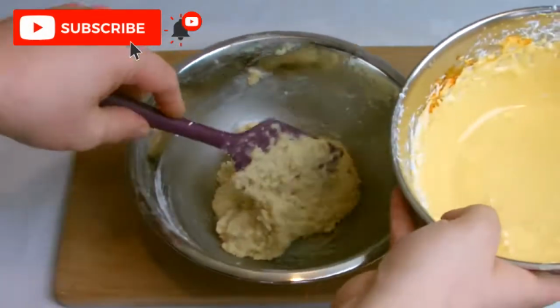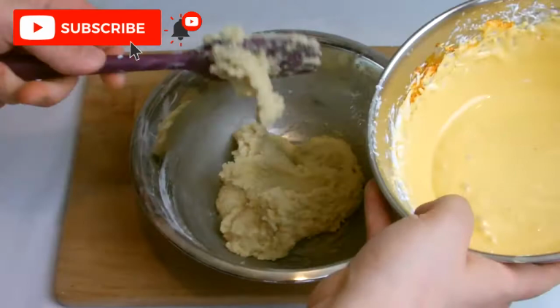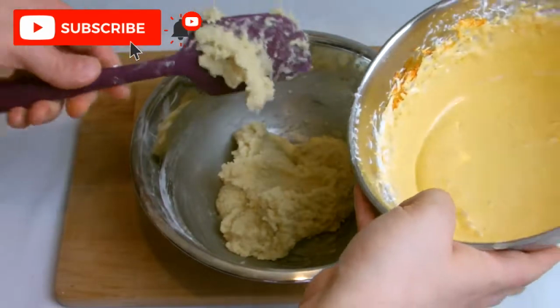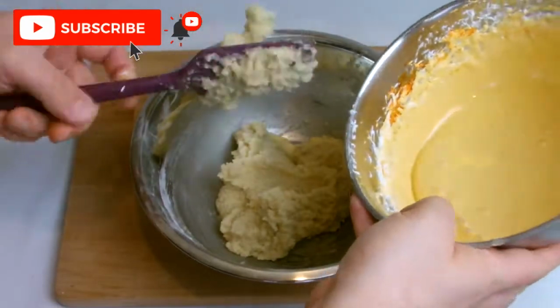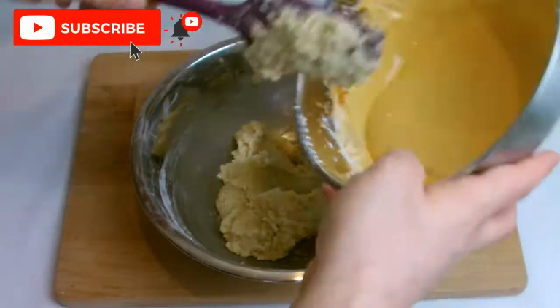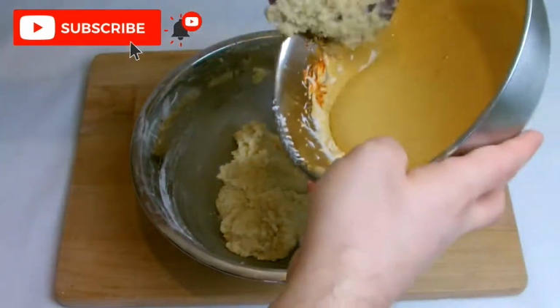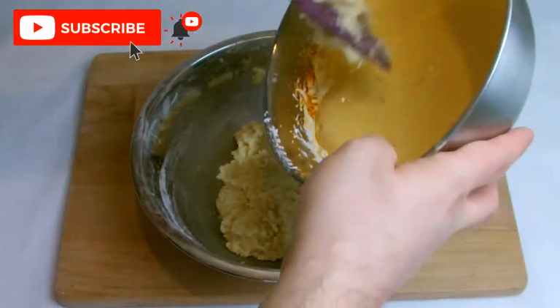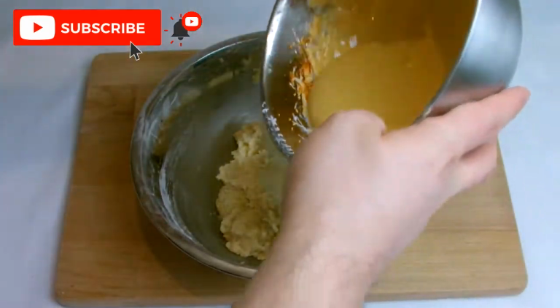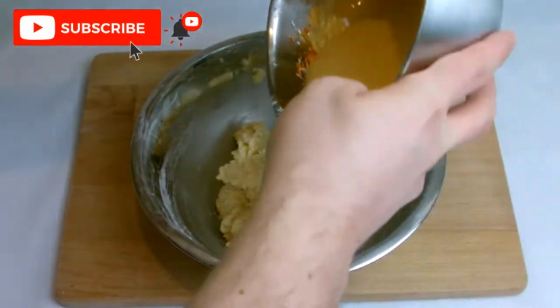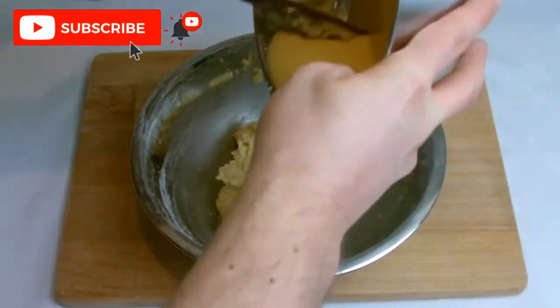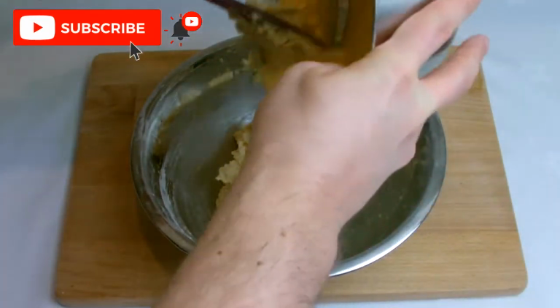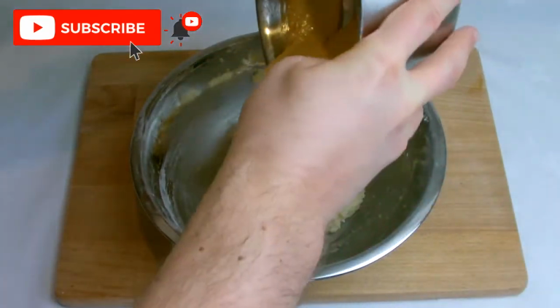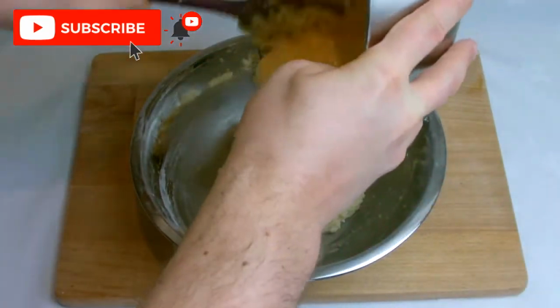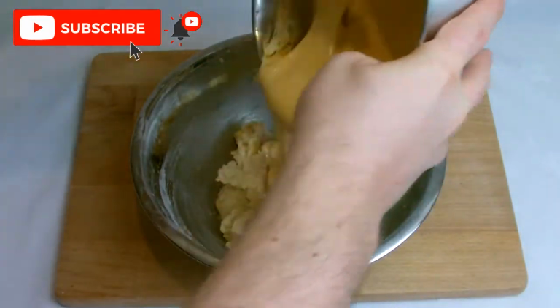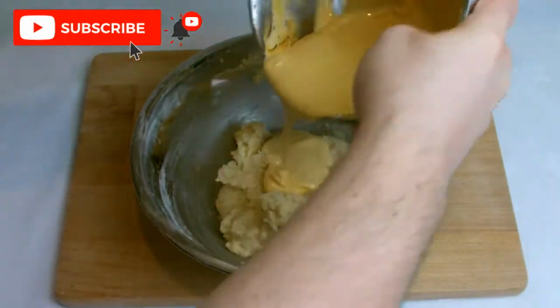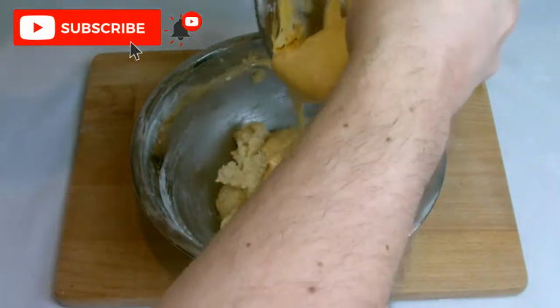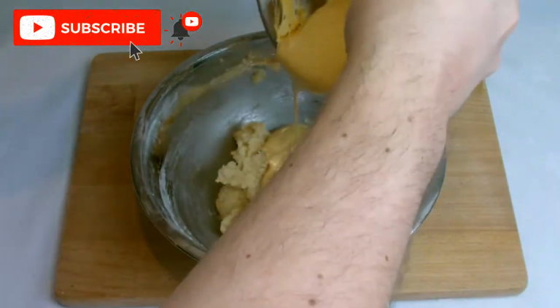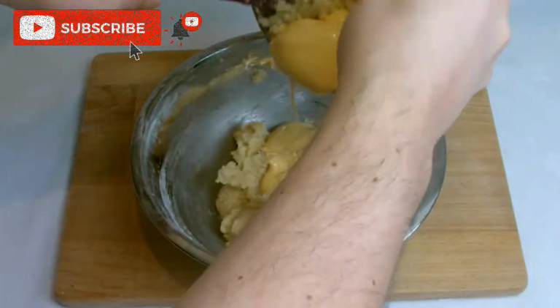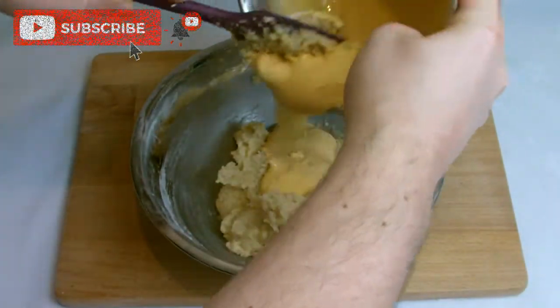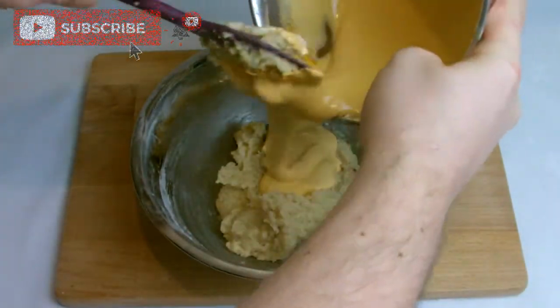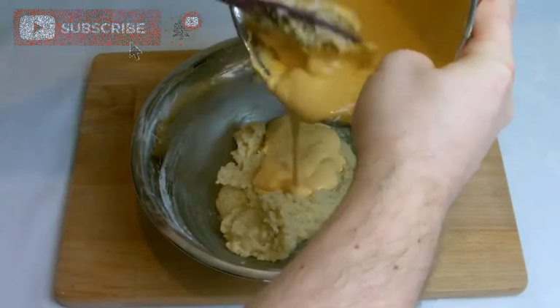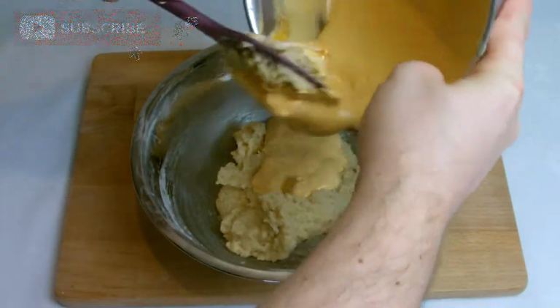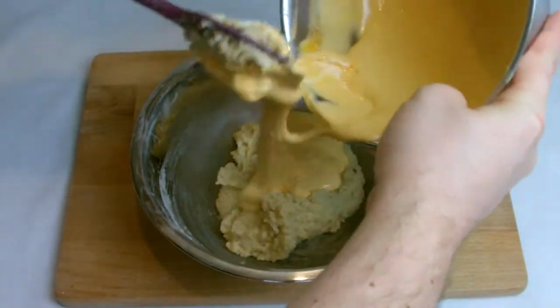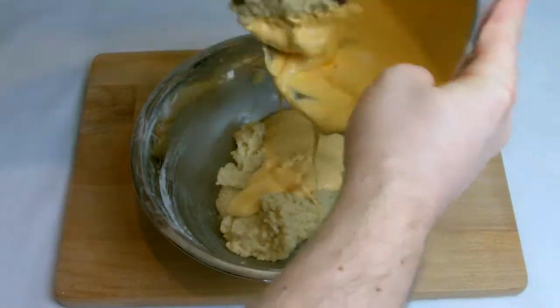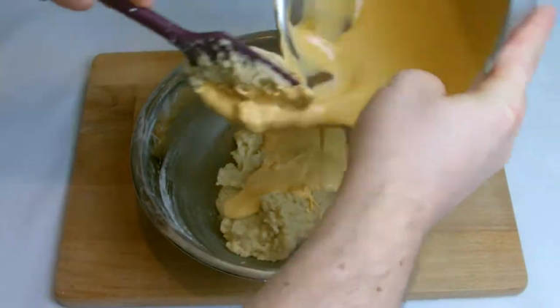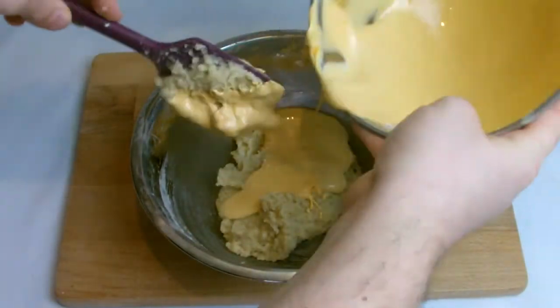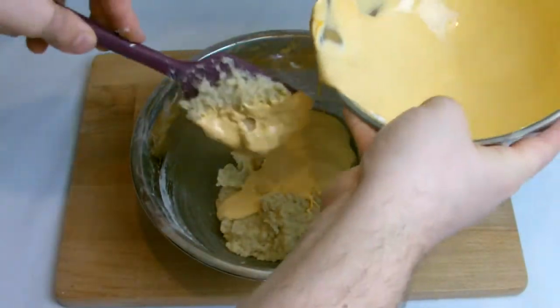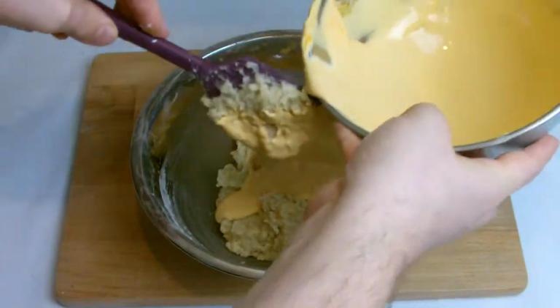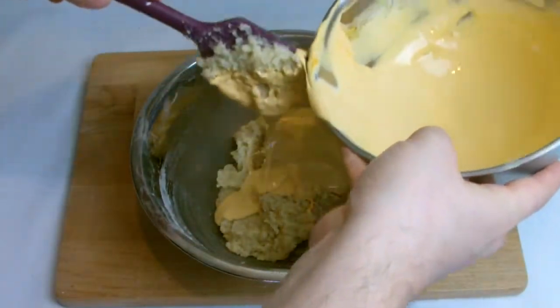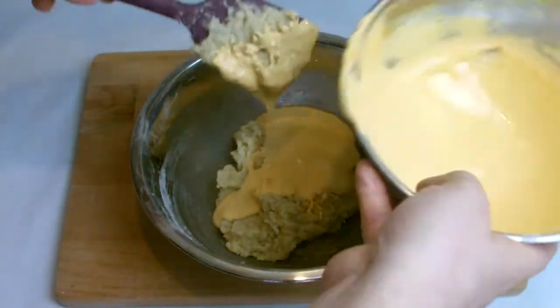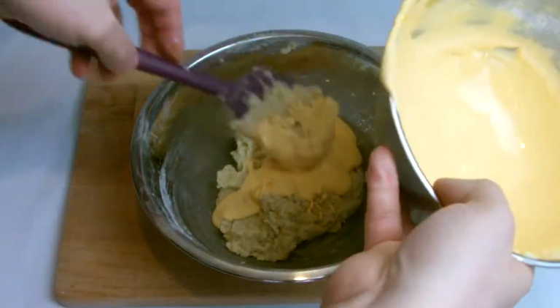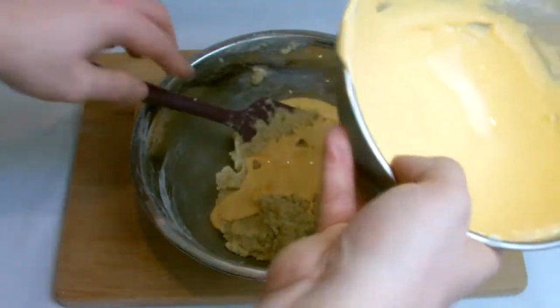Scrape the Italian meringue into the almond mixture half at a time and mix well before transferring to a piping bag.